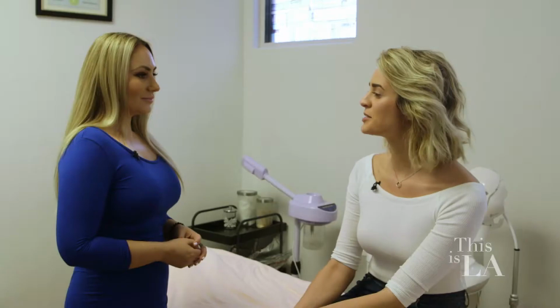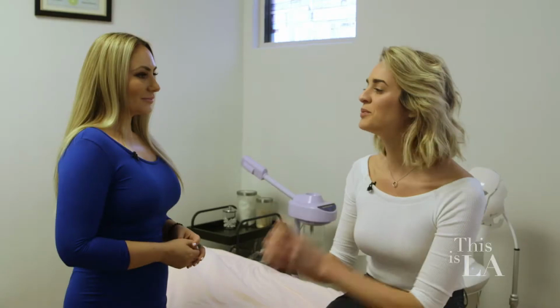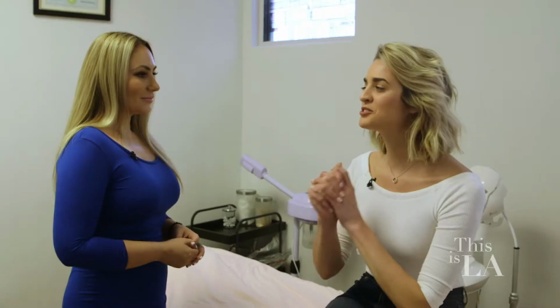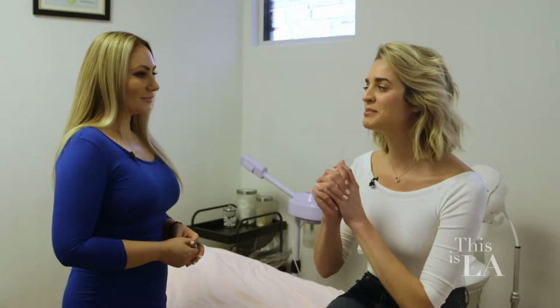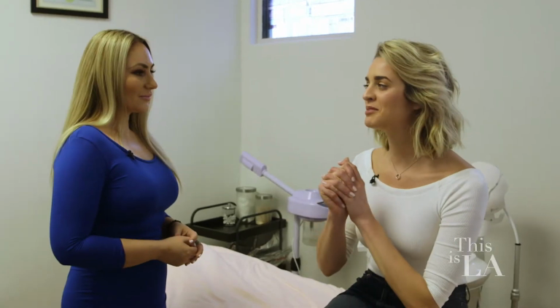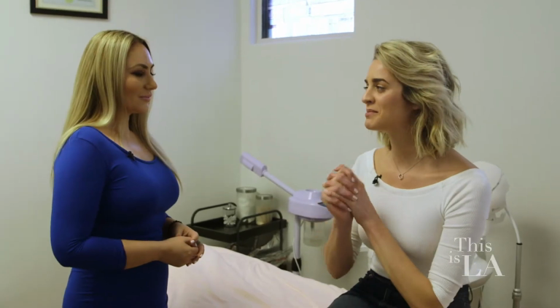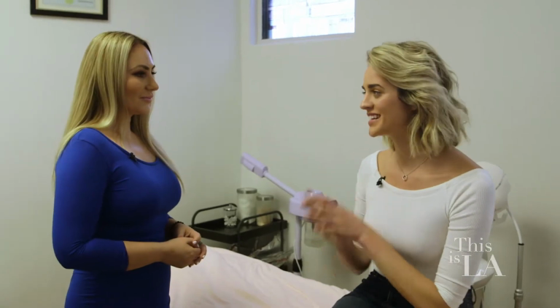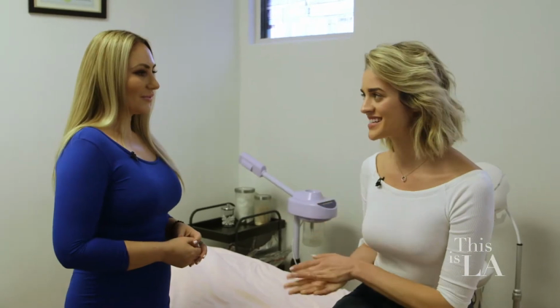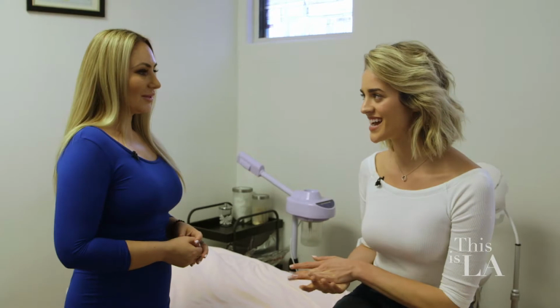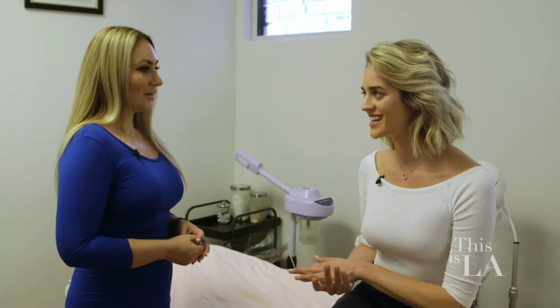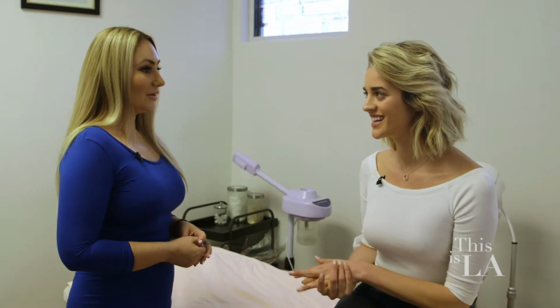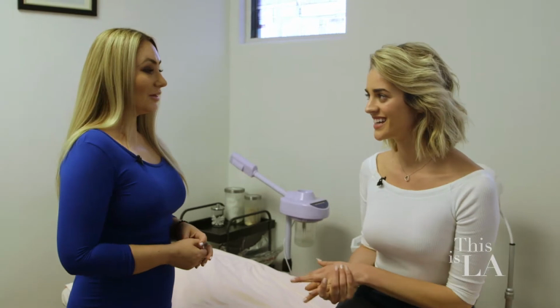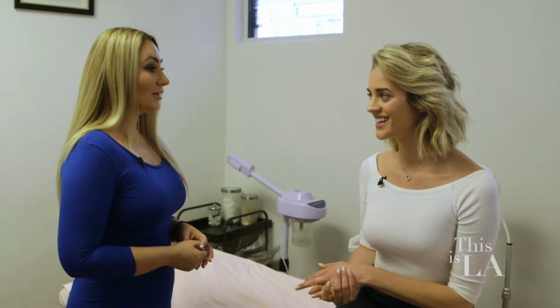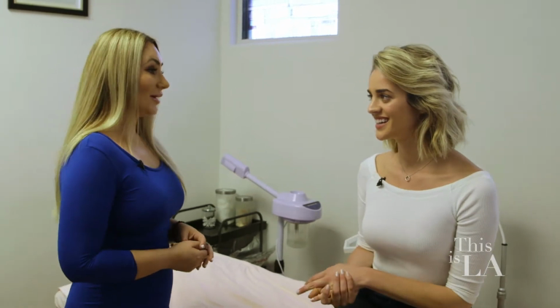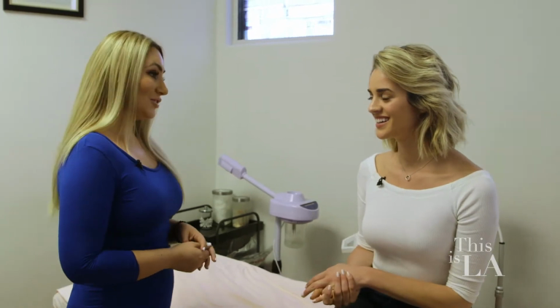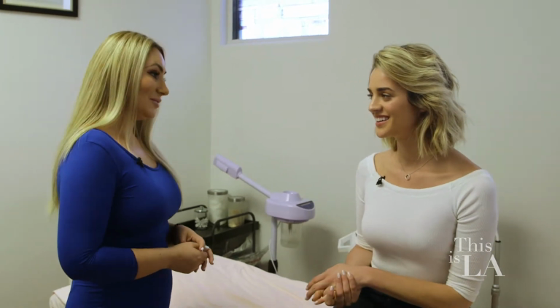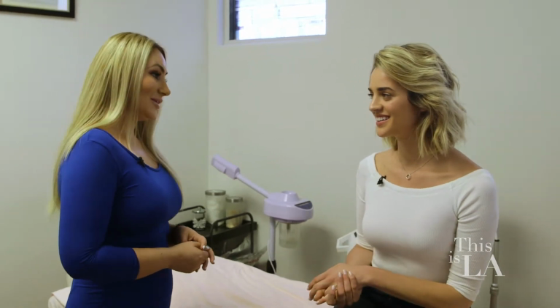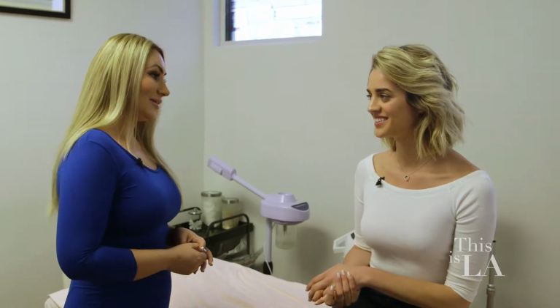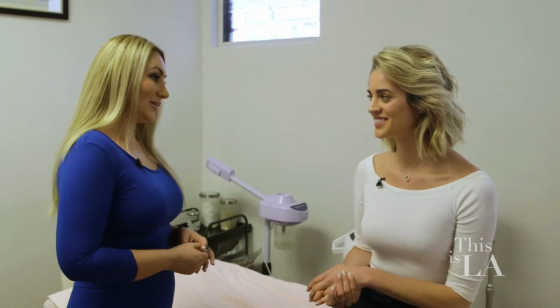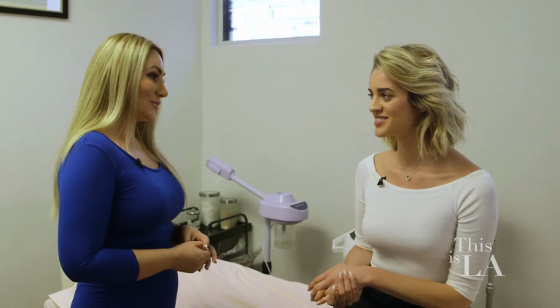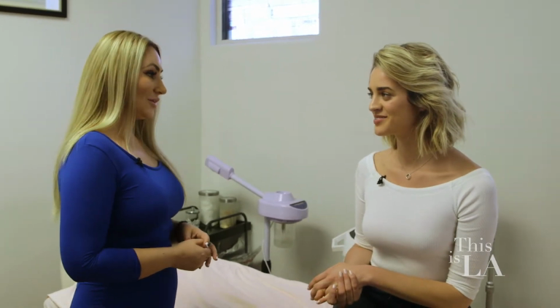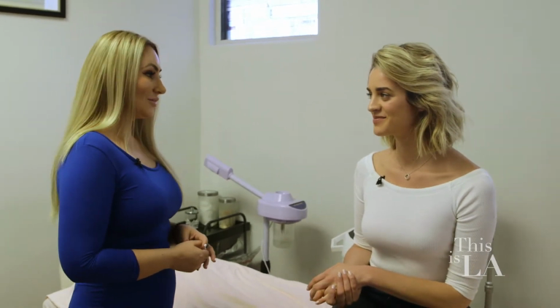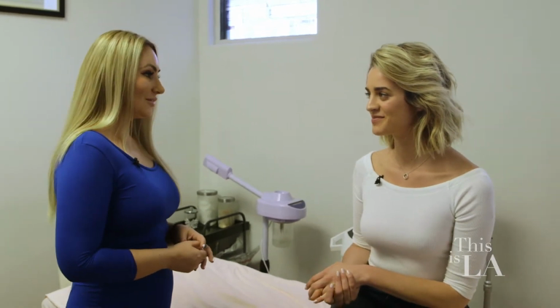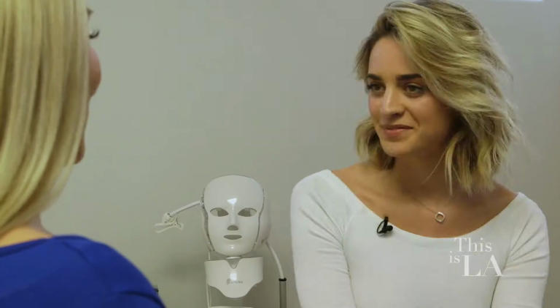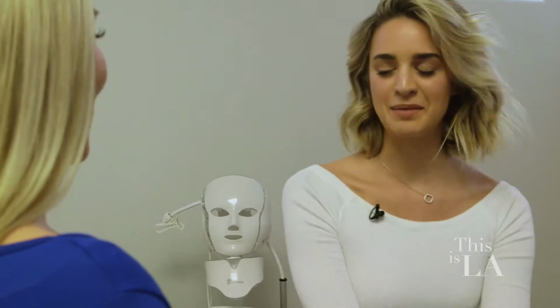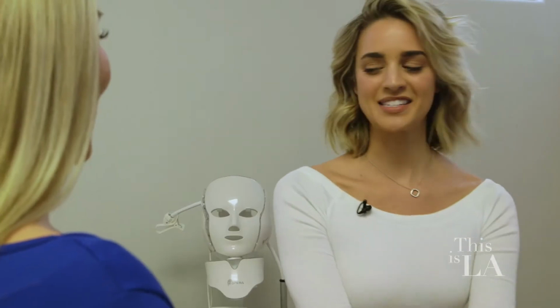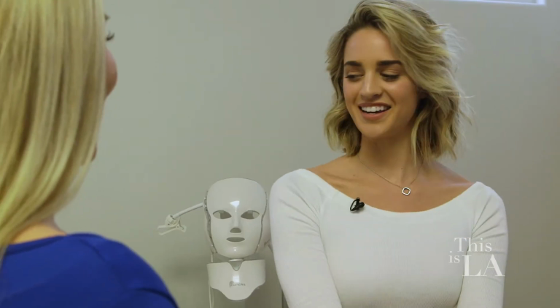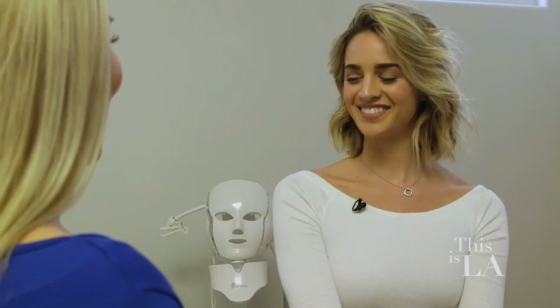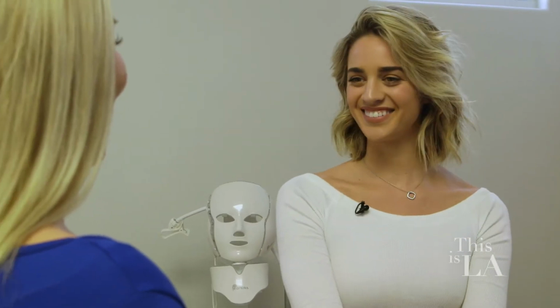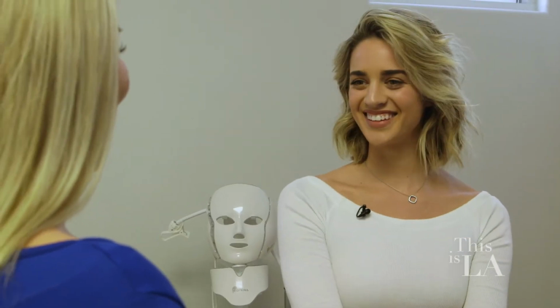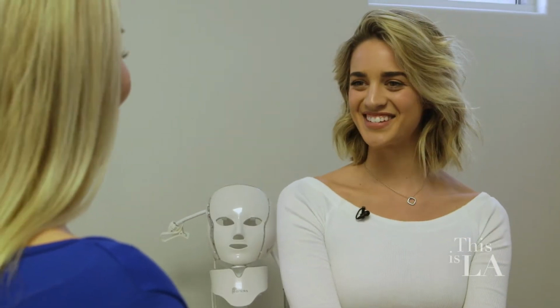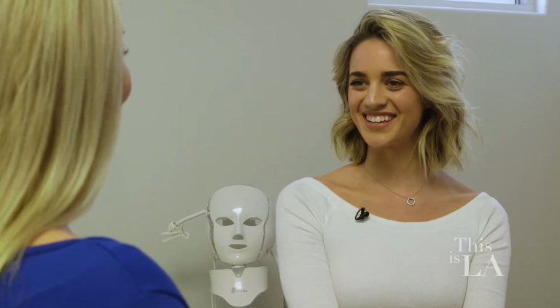So what treatment will I be getting today? You're gonna get an eye treatment and a hydrofacial. I'm excited — let's do this.